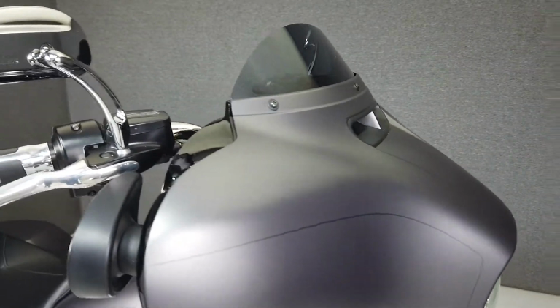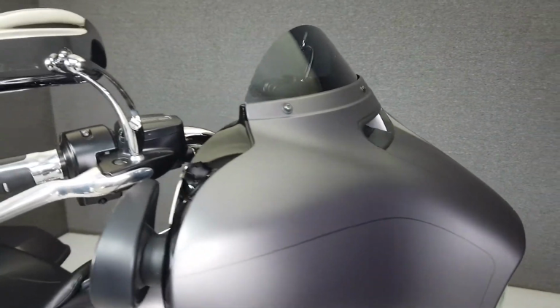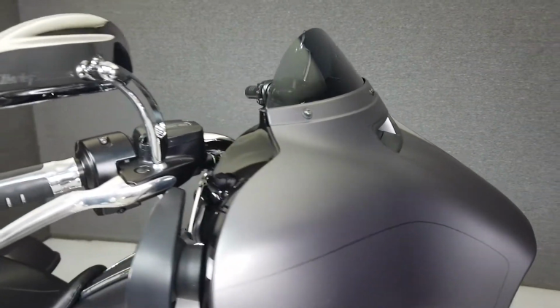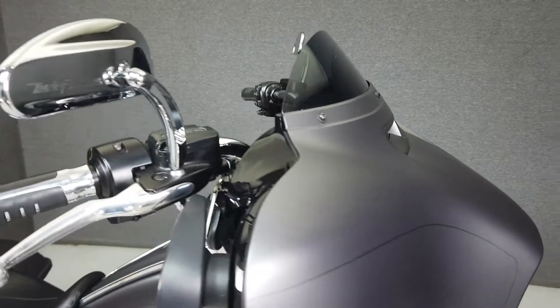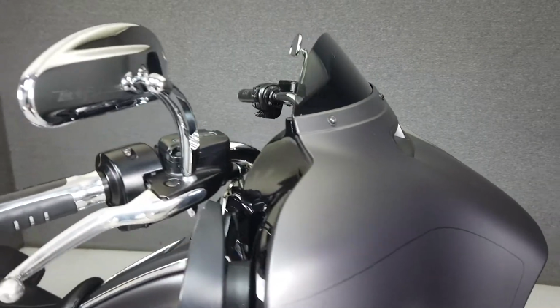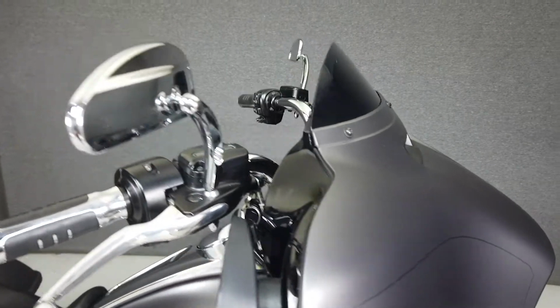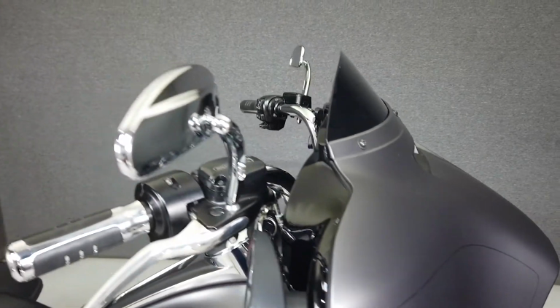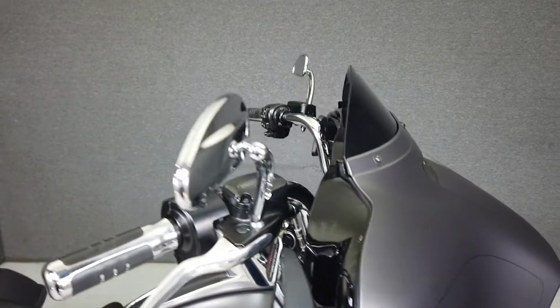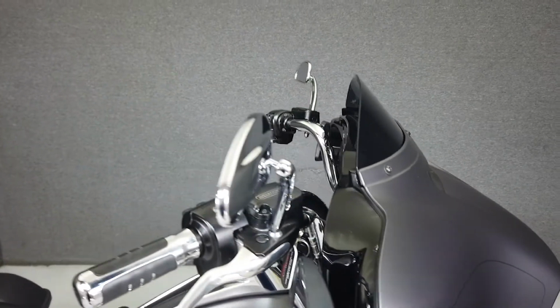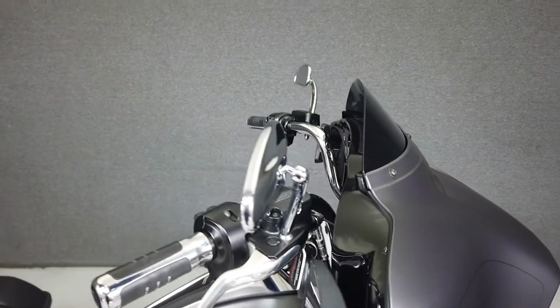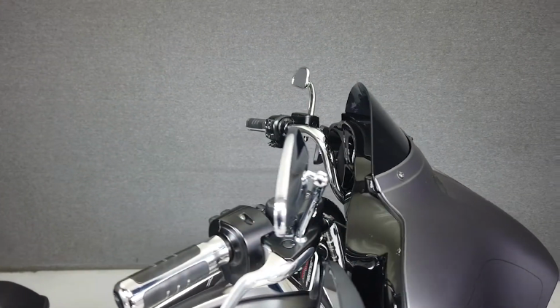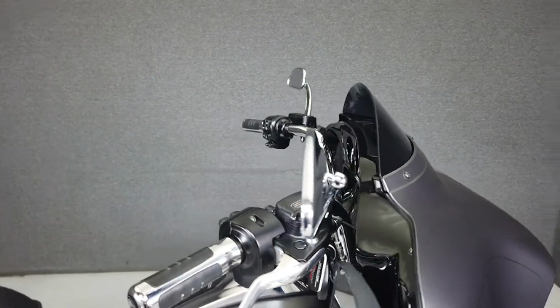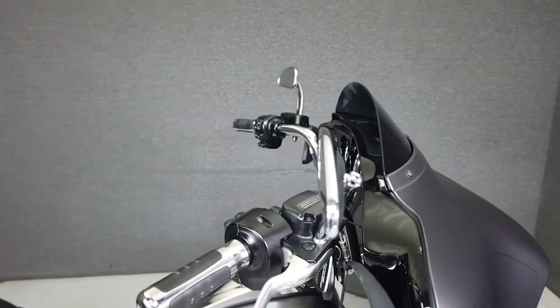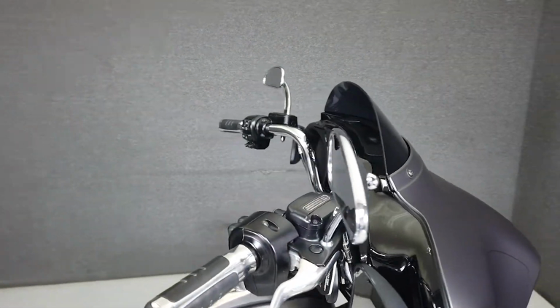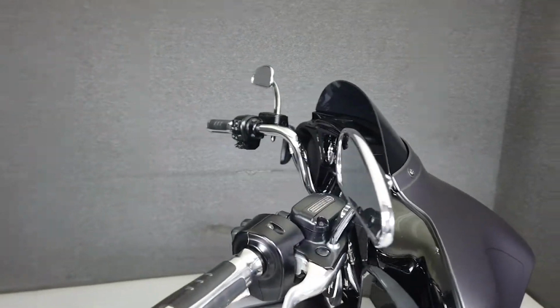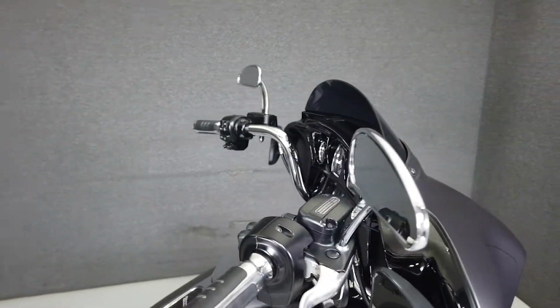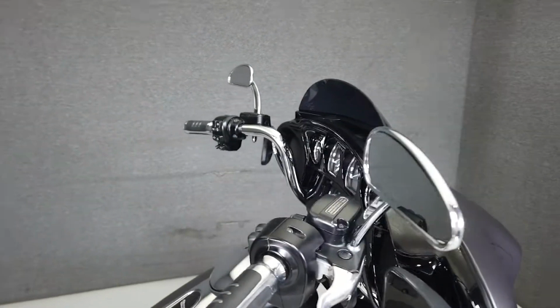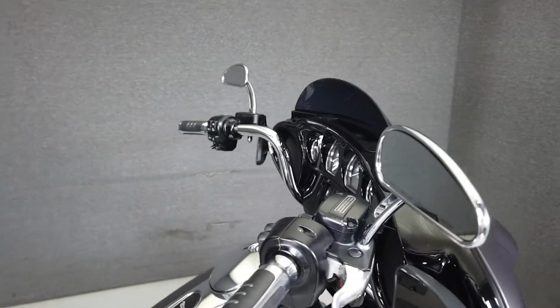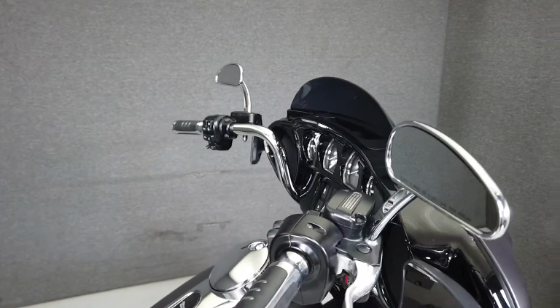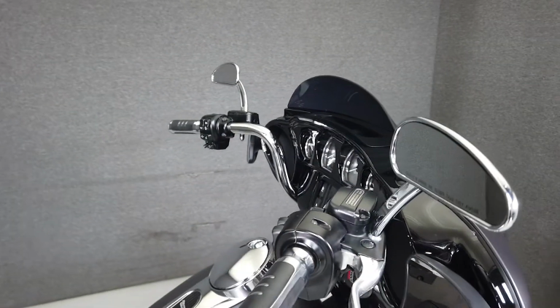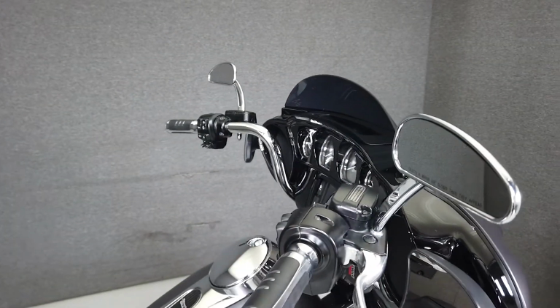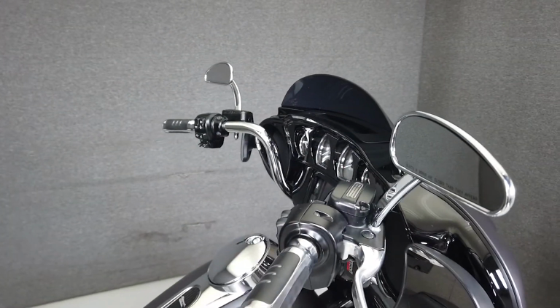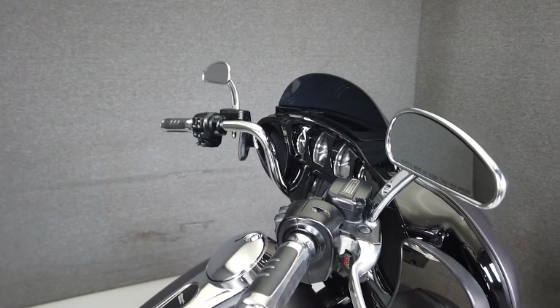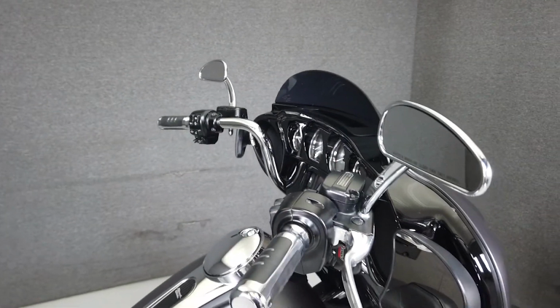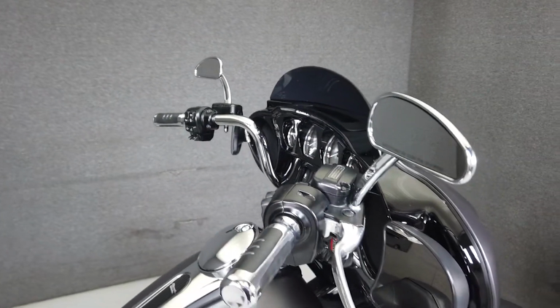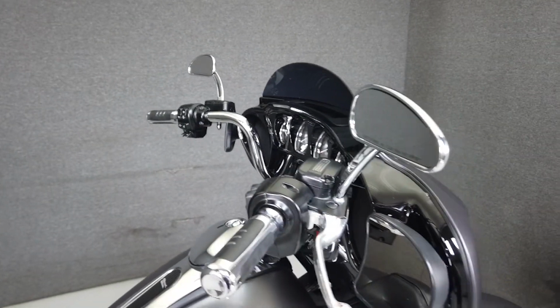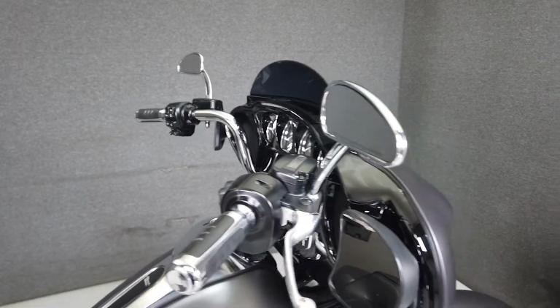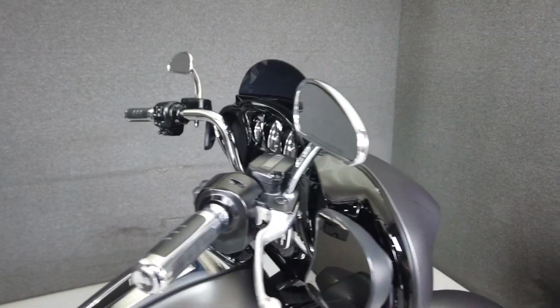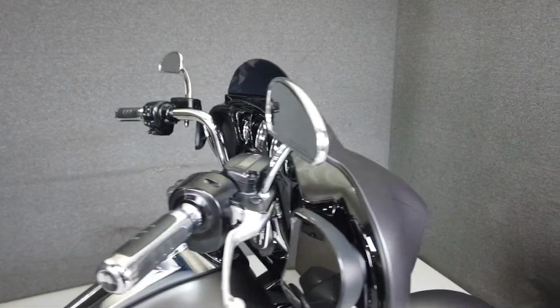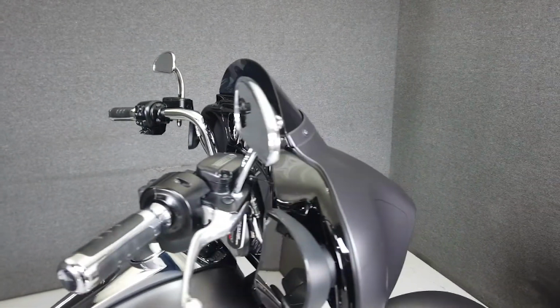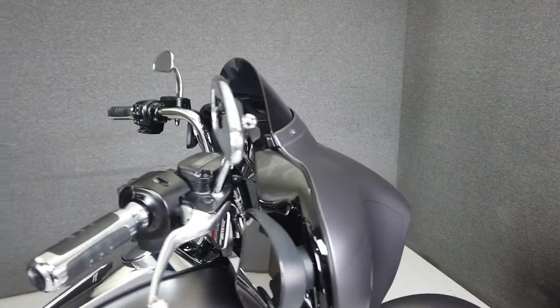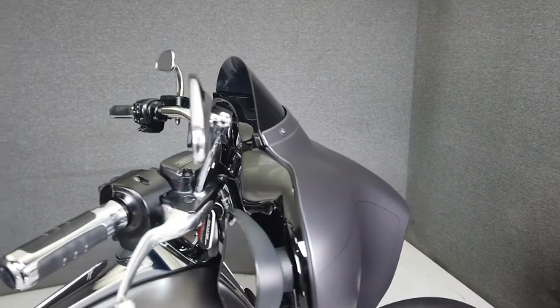From Harley, it comes equipped with ABS, navigation, cruise control, and a multifunction two-speaker audio system.